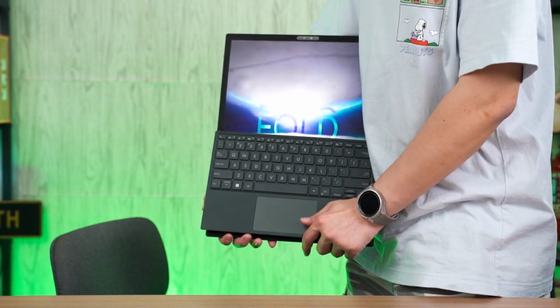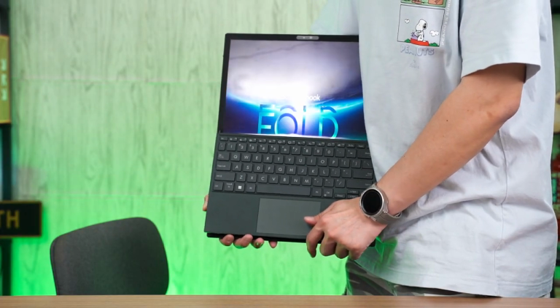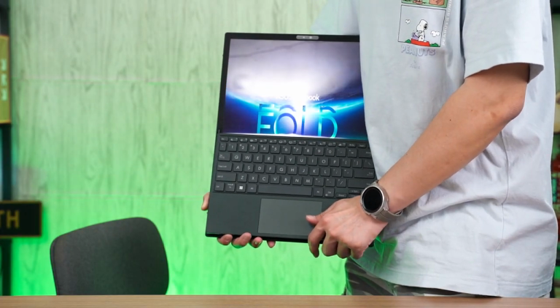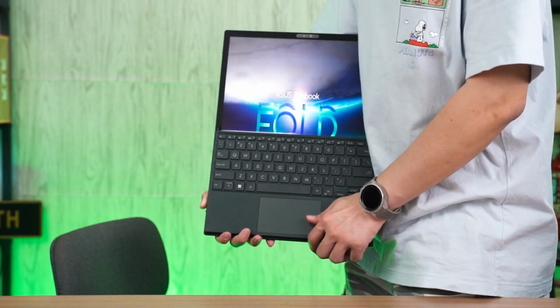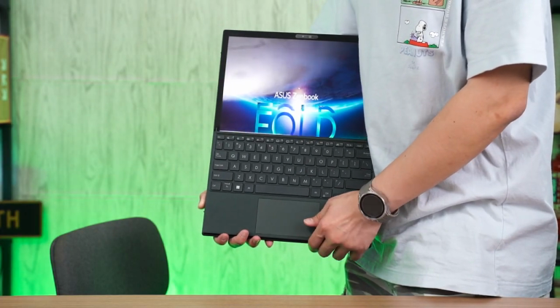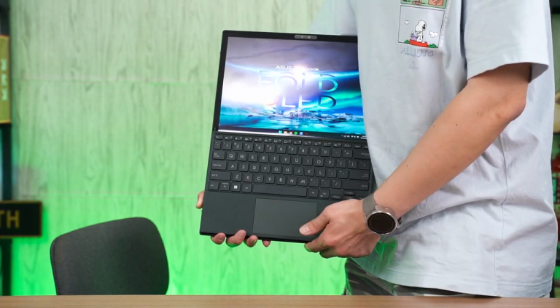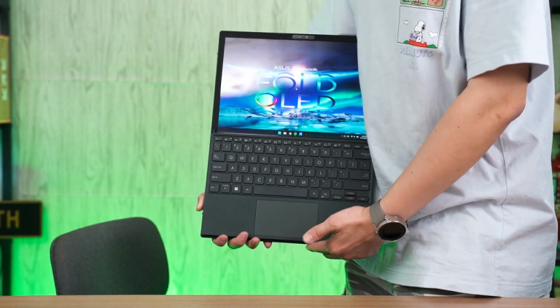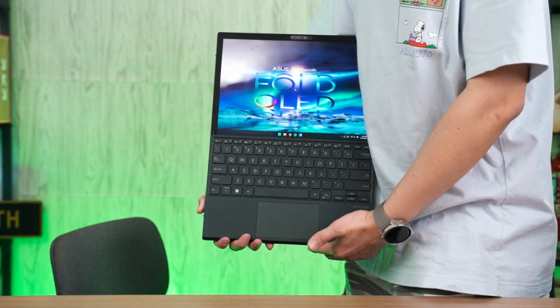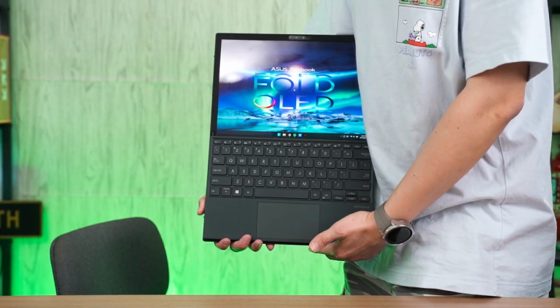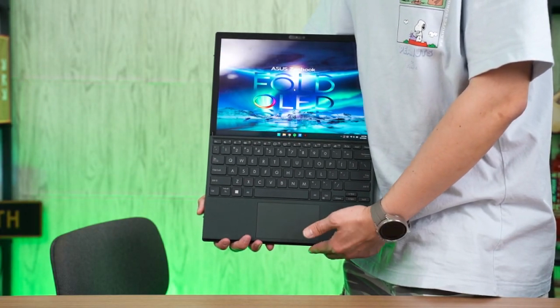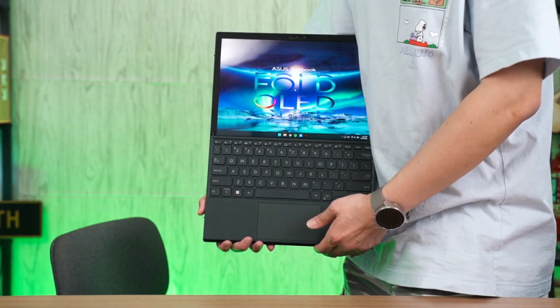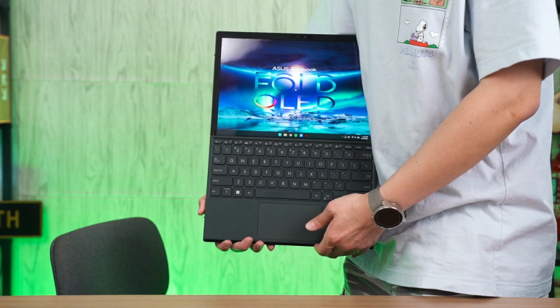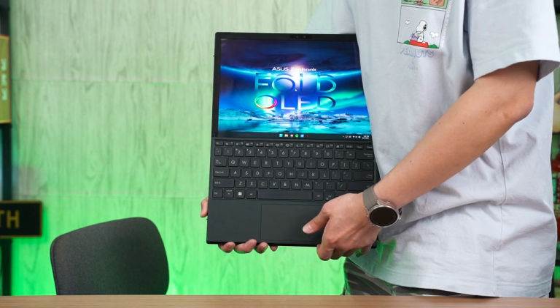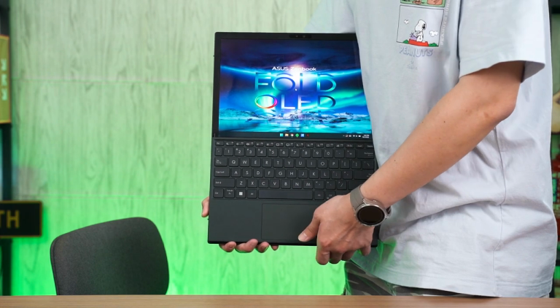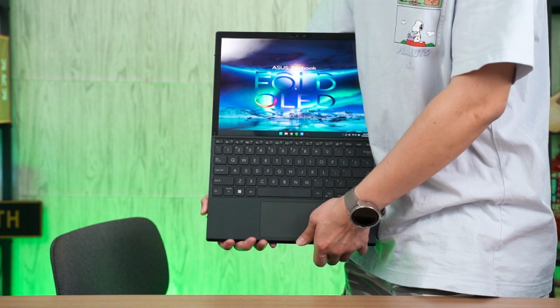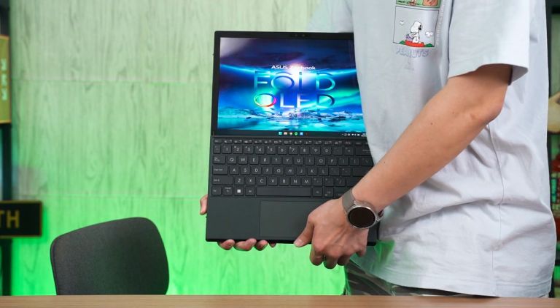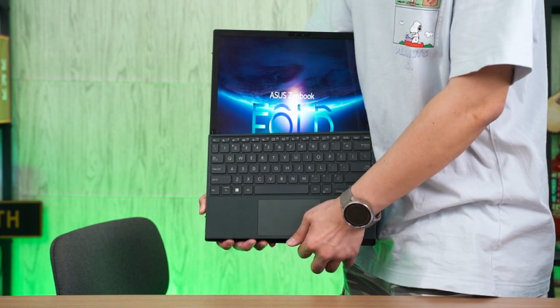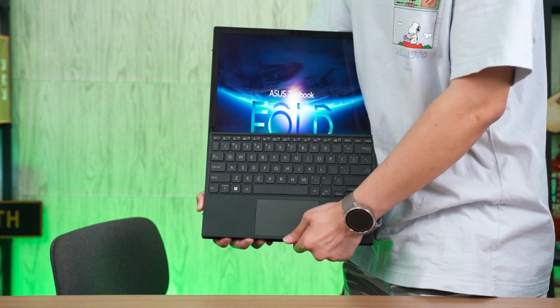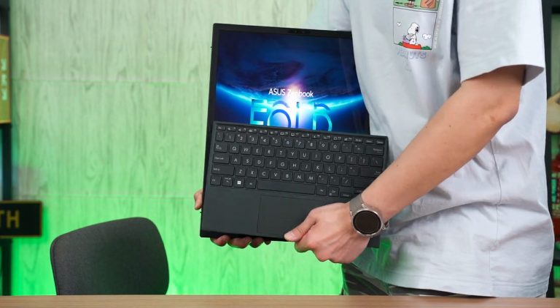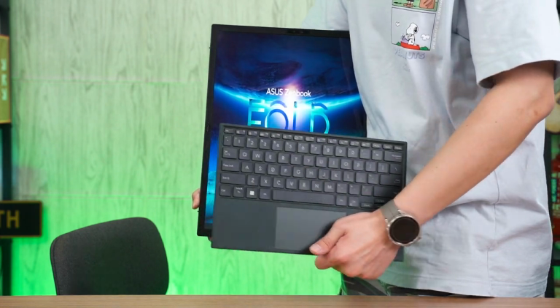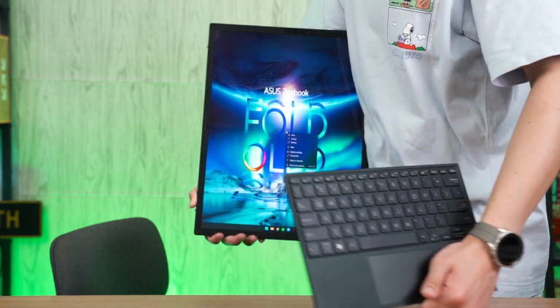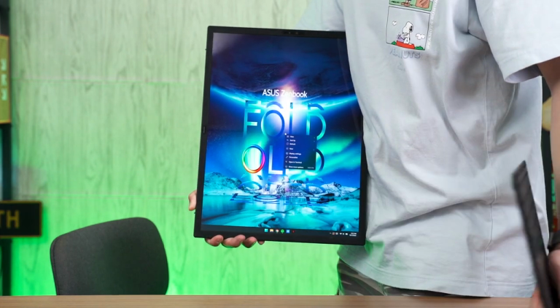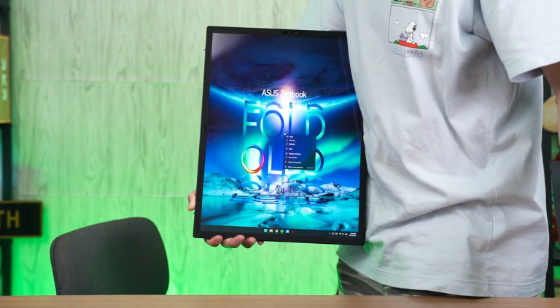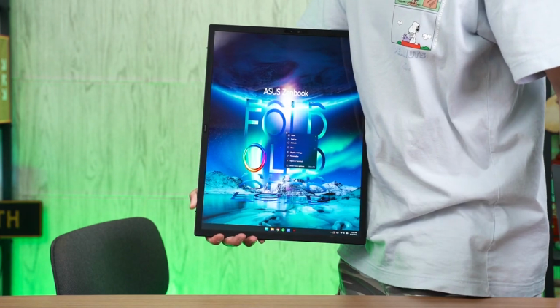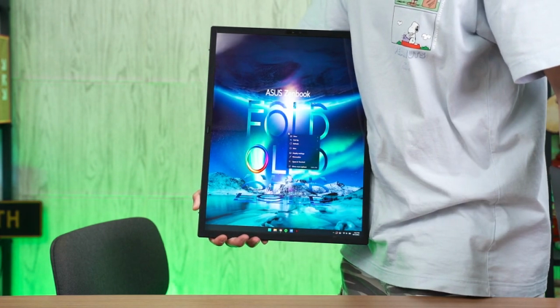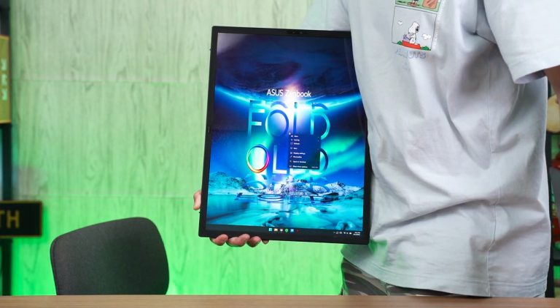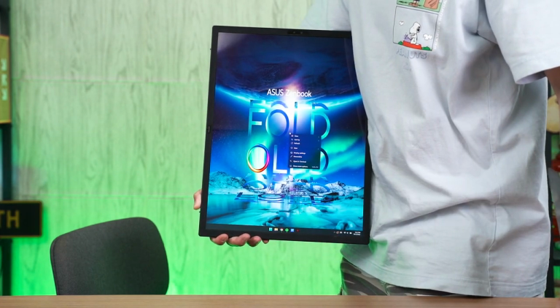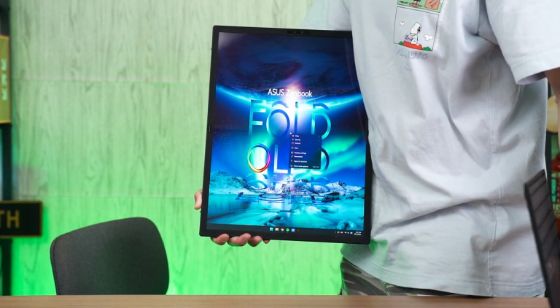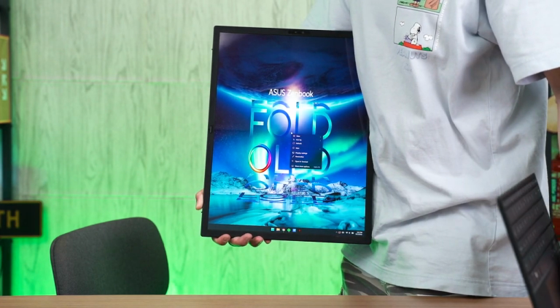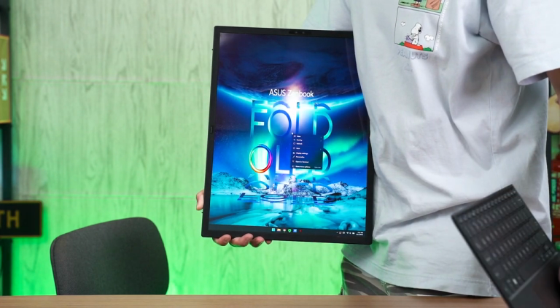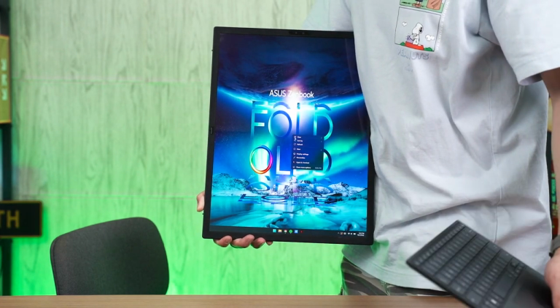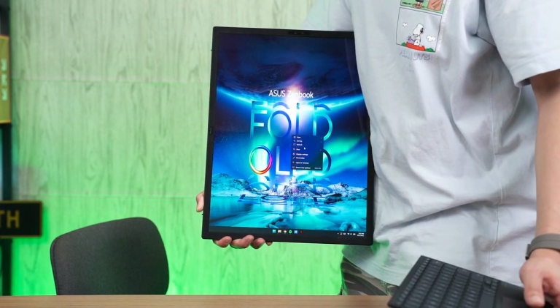There are a lot of advantages to this form factor and so far I'm really liking it. I can unfold to a bigger form factor whenever I need it. It's still a first-gen device, but I'm sure in the future they will improve even further.